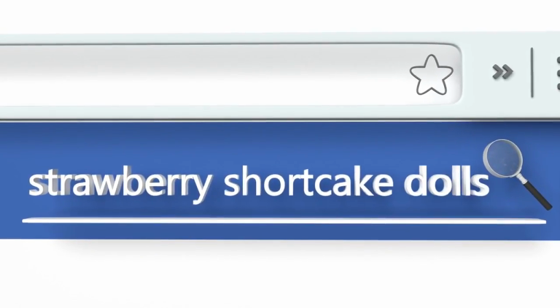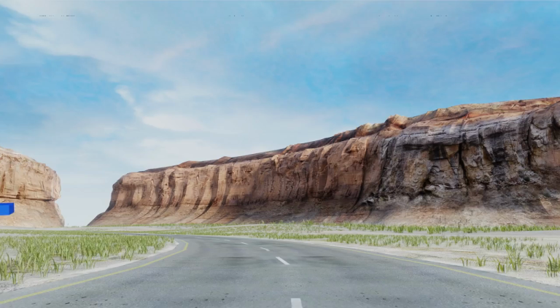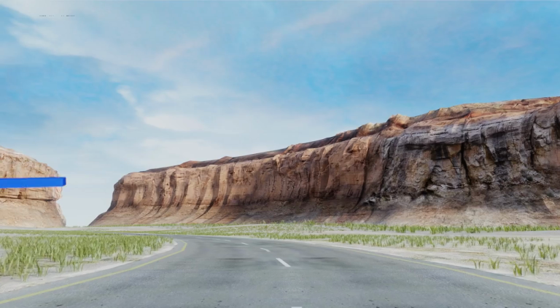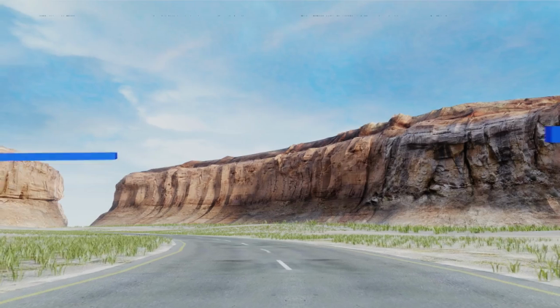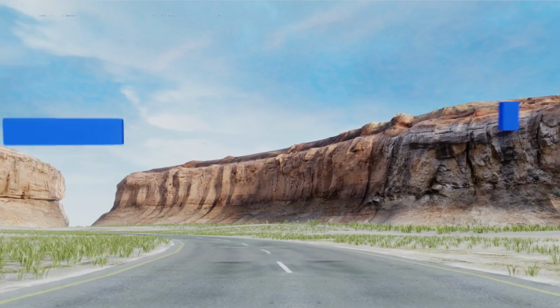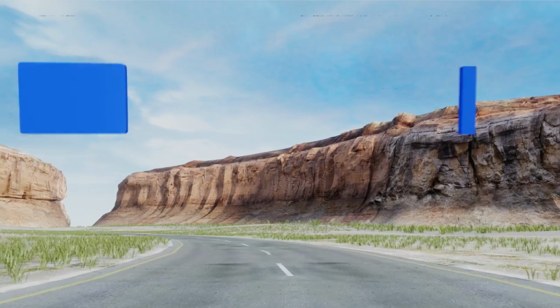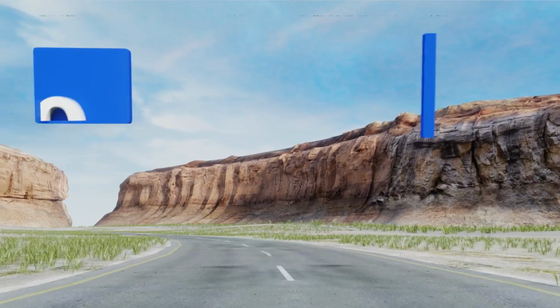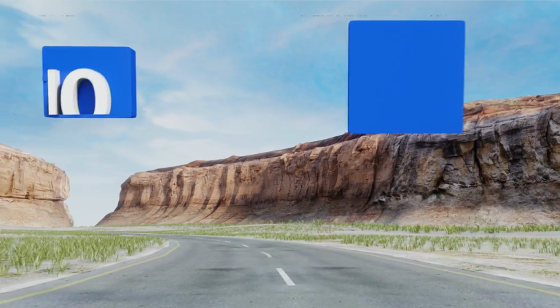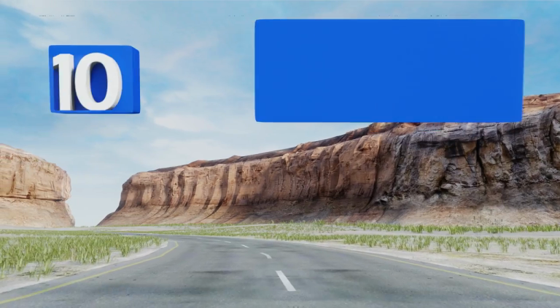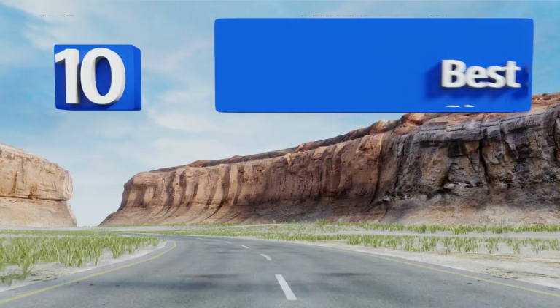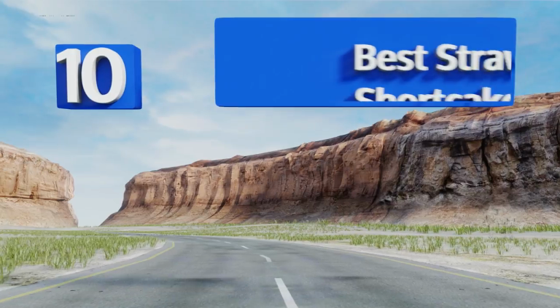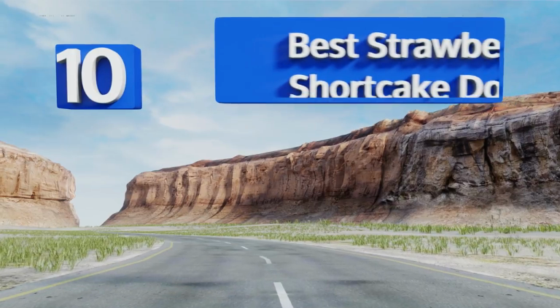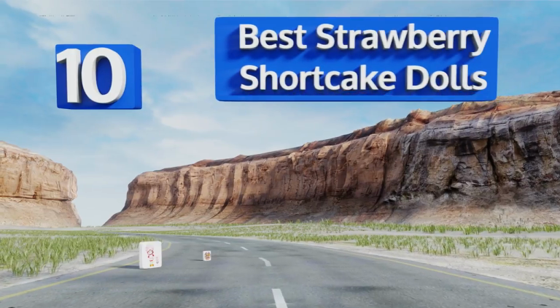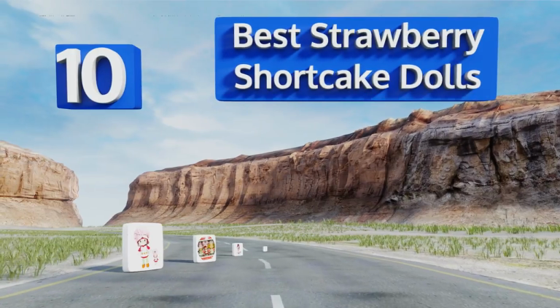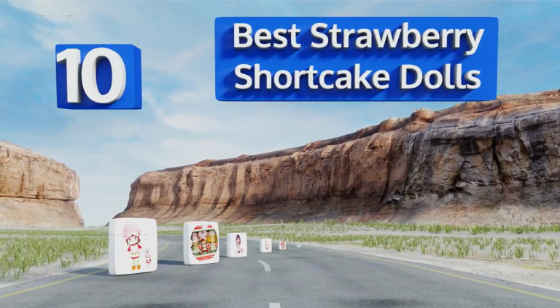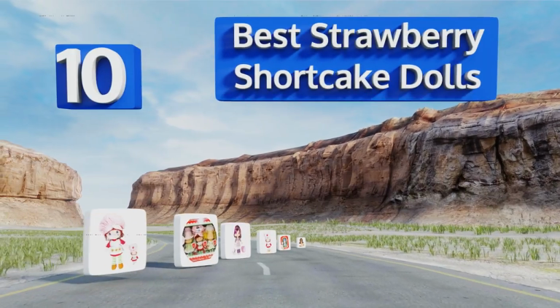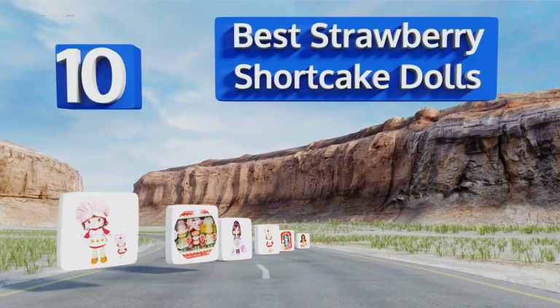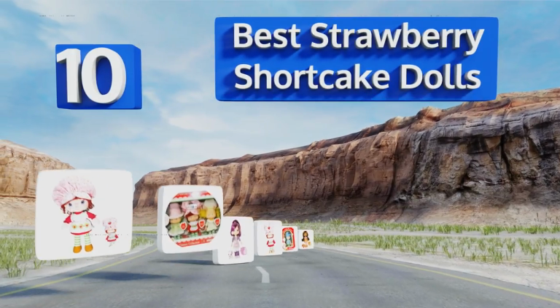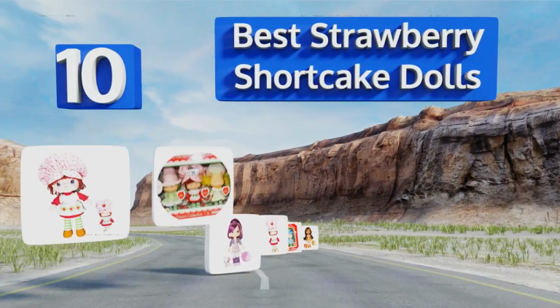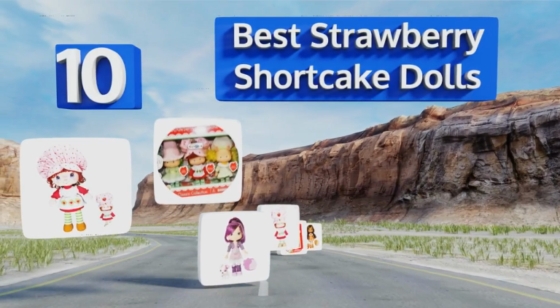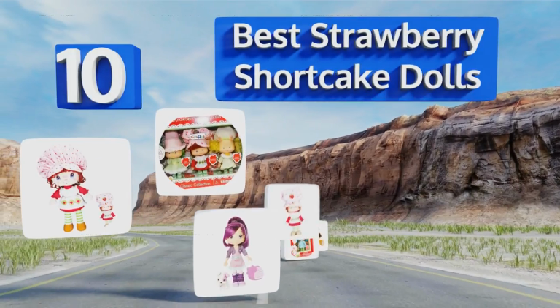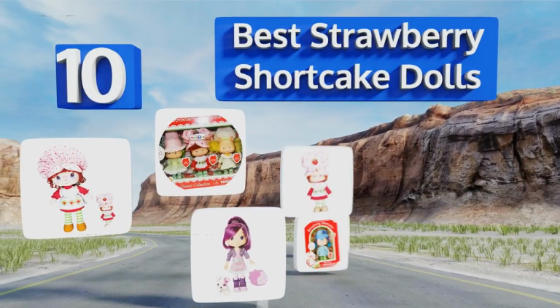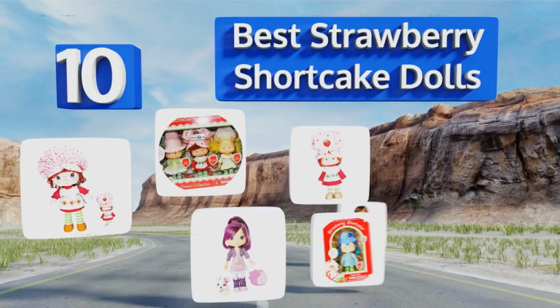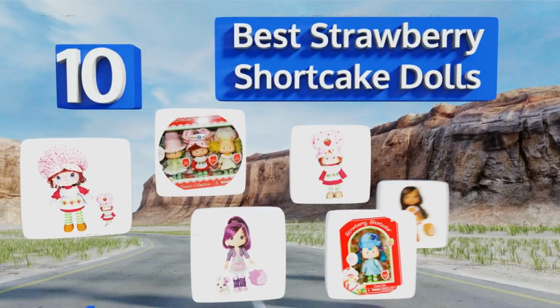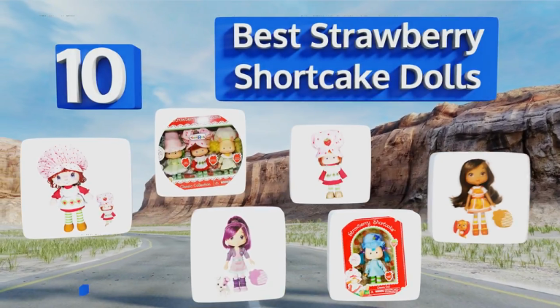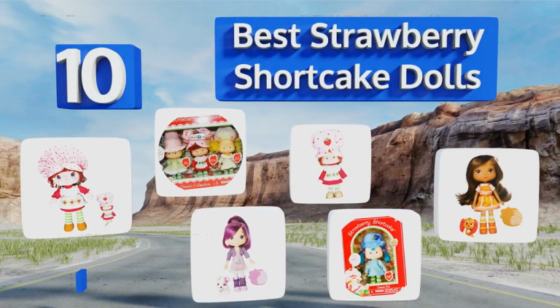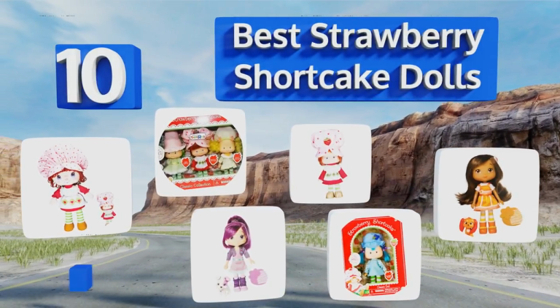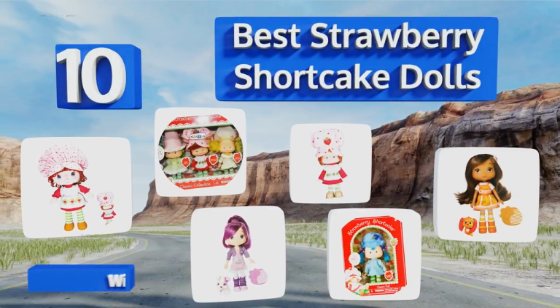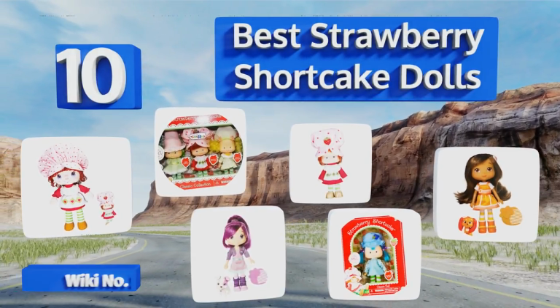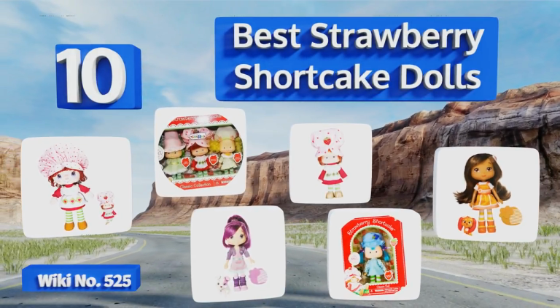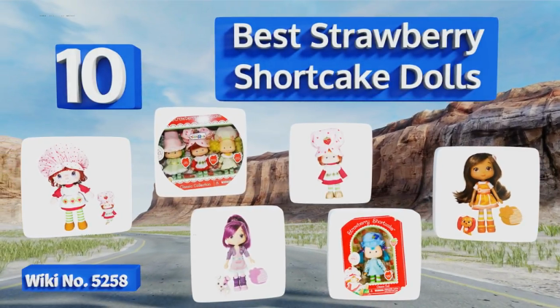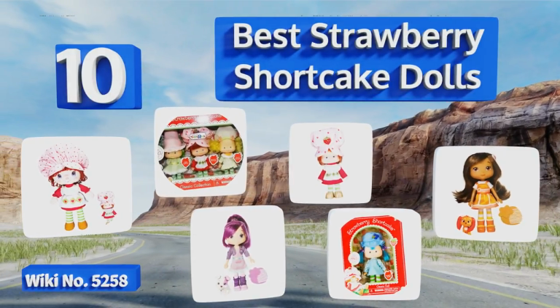EasyVid presents the 10 best strawberry shortcake dolls. Let's get started with the list.